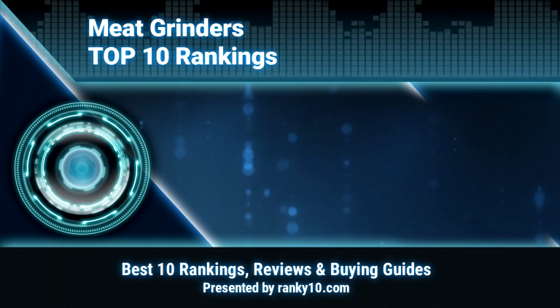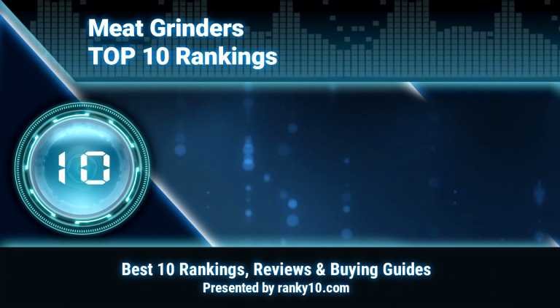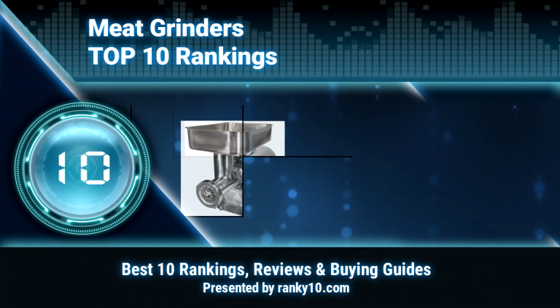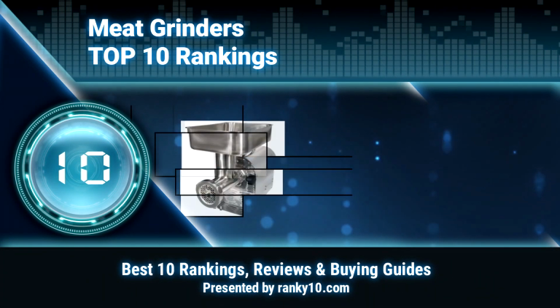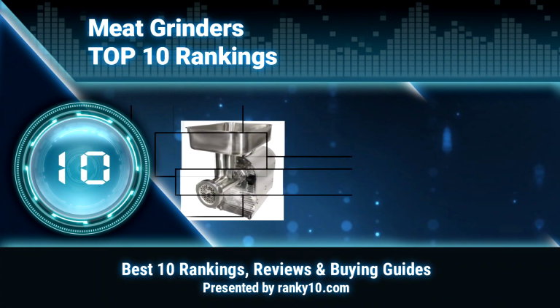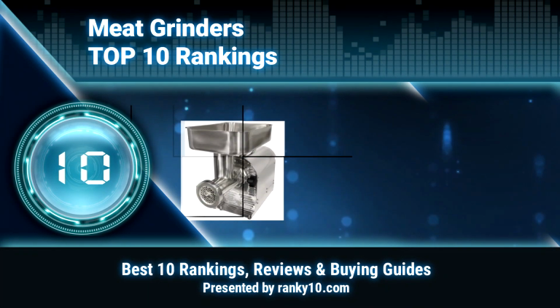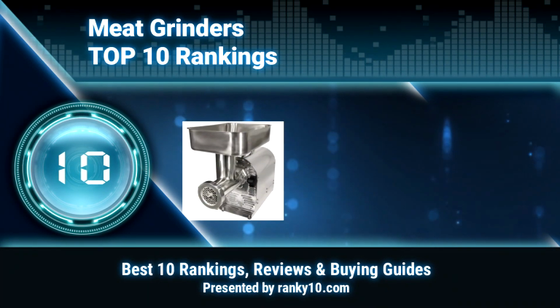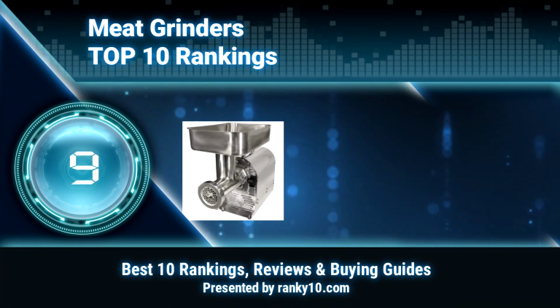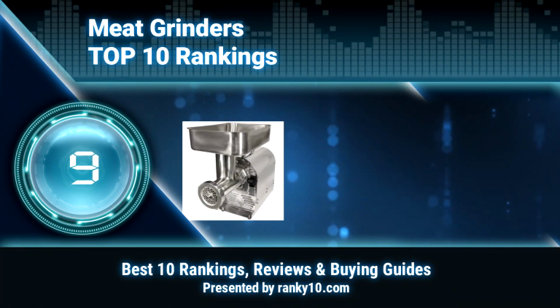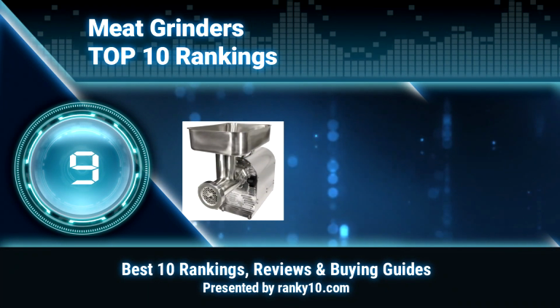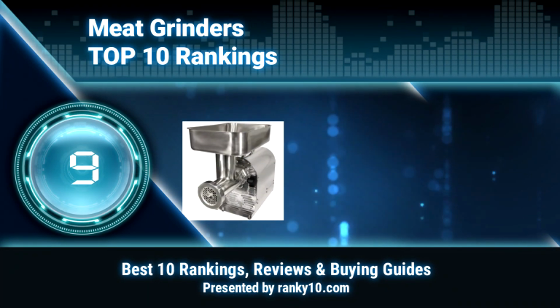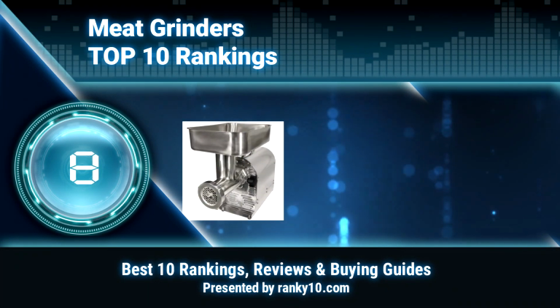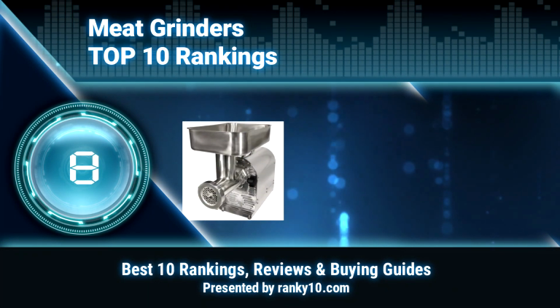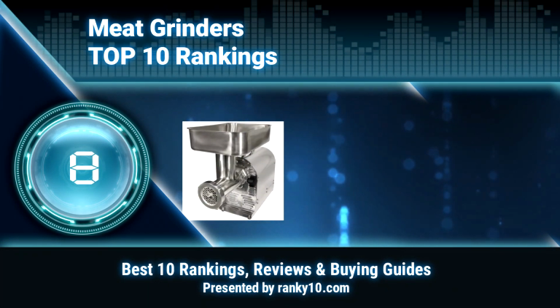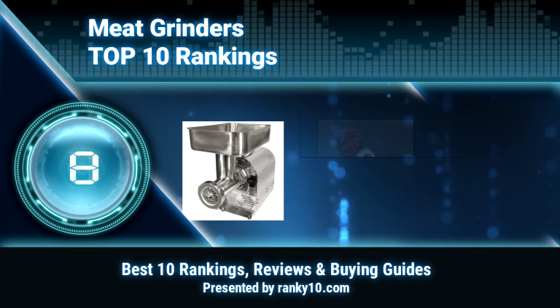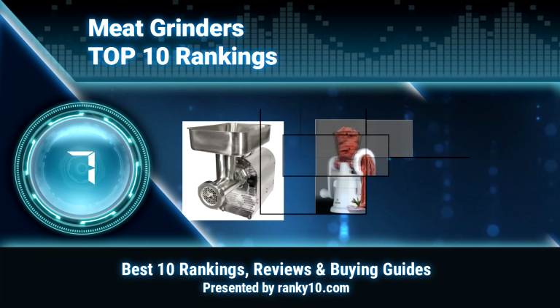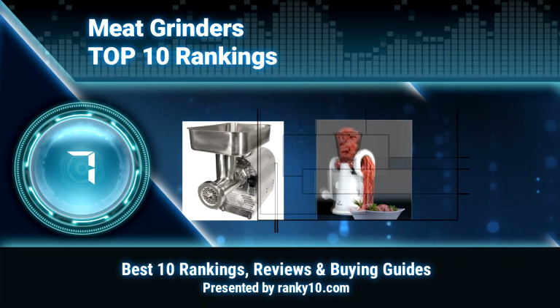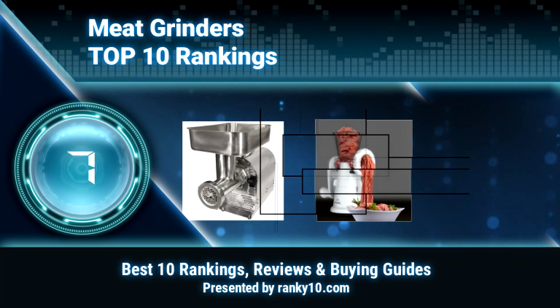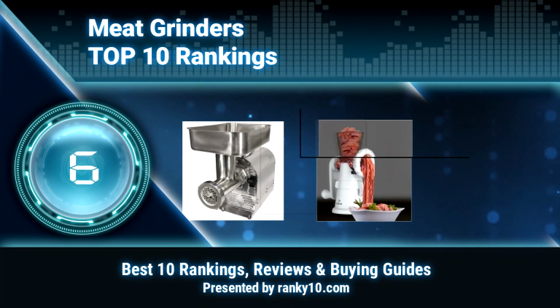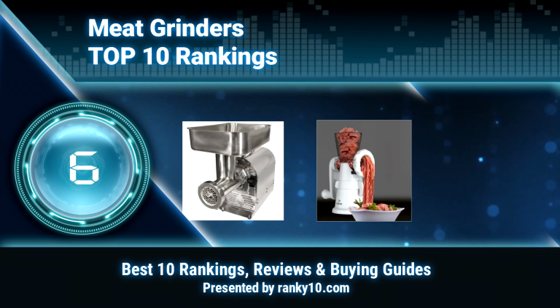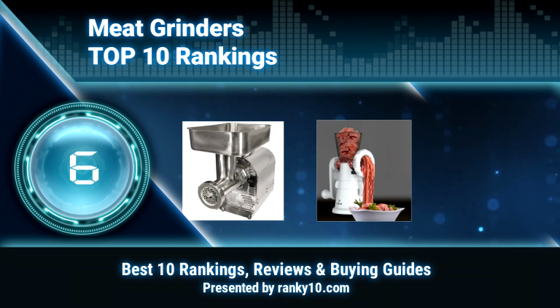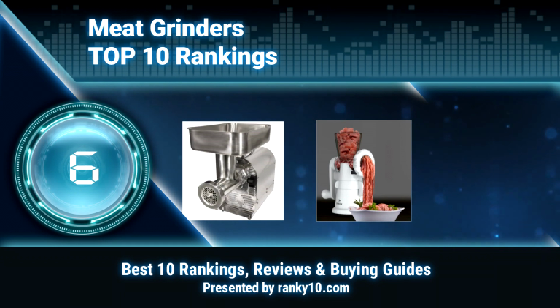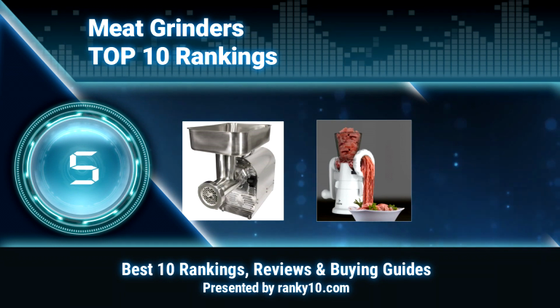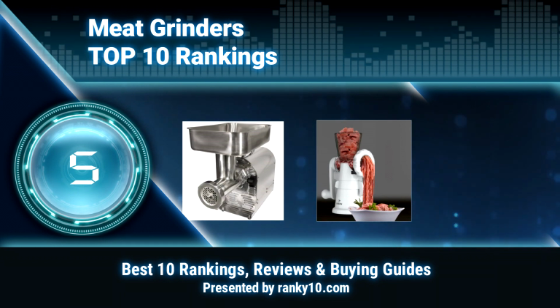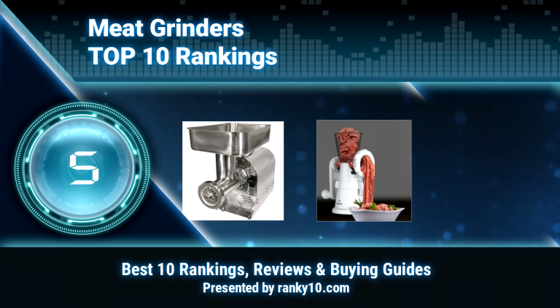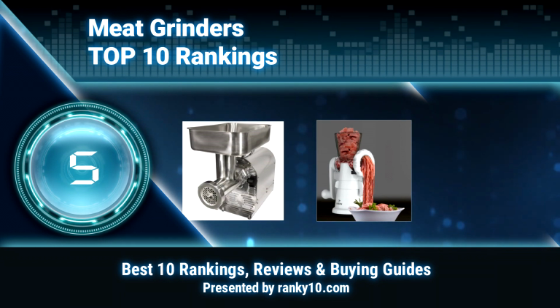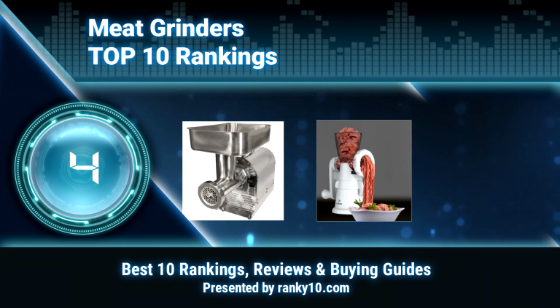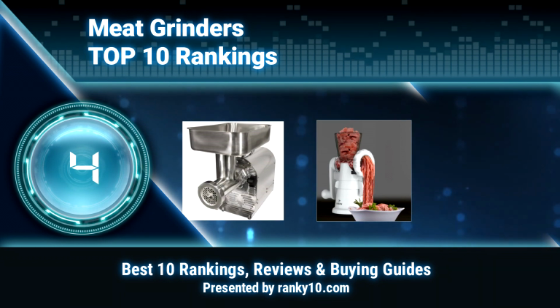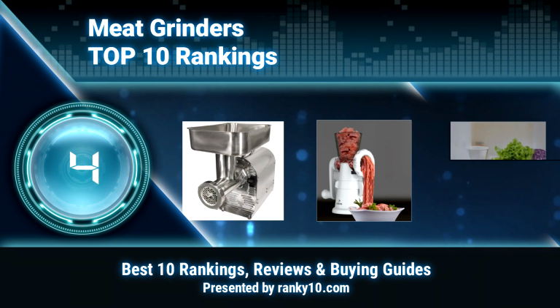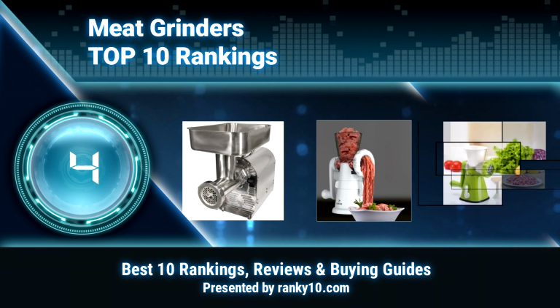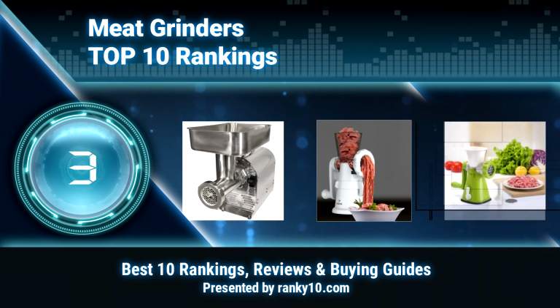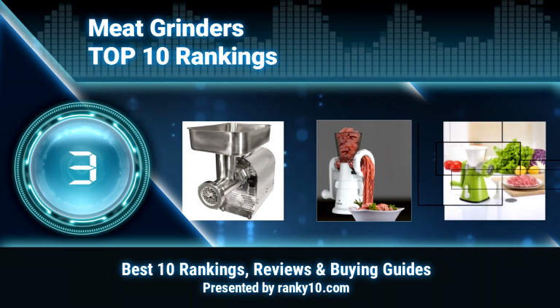Welcome to Ranky 10 Video Rankings. We announce the top 10 rankings of meat grinders. Let's get started.